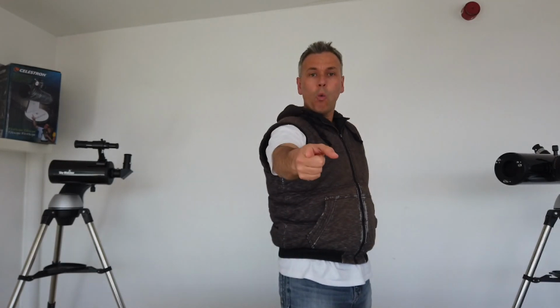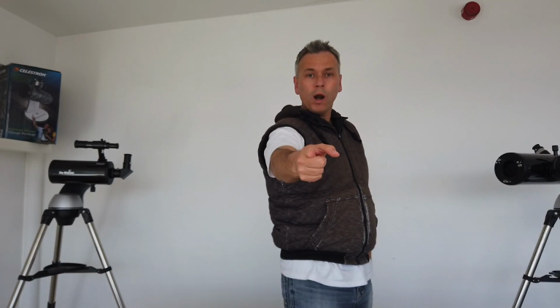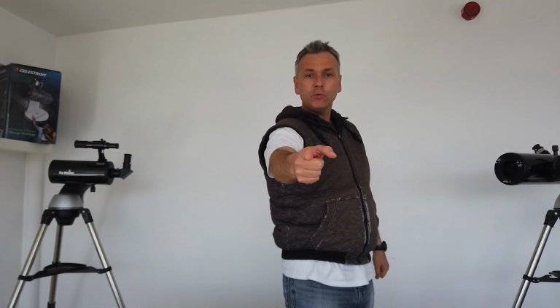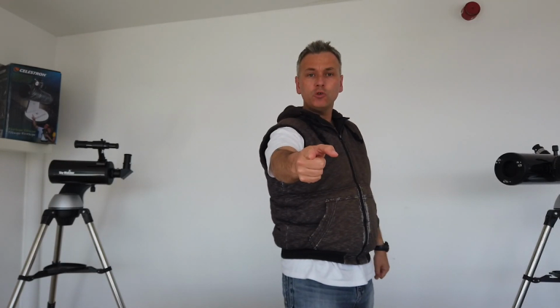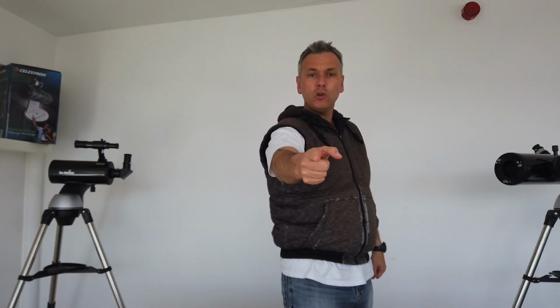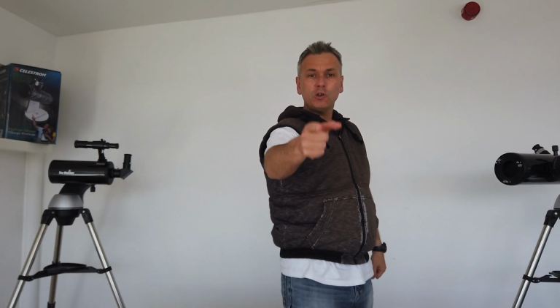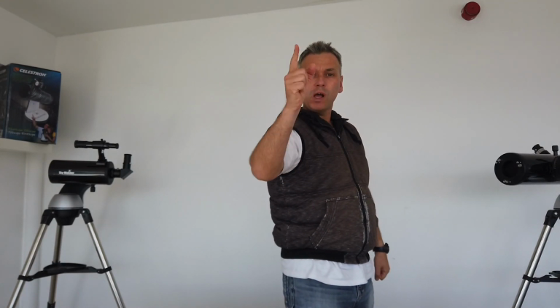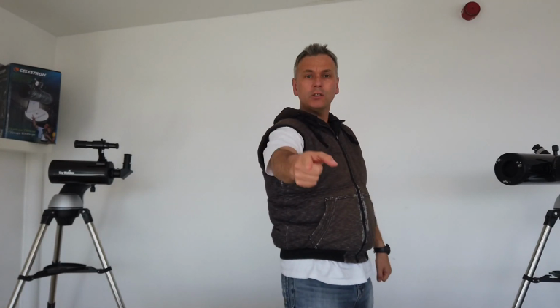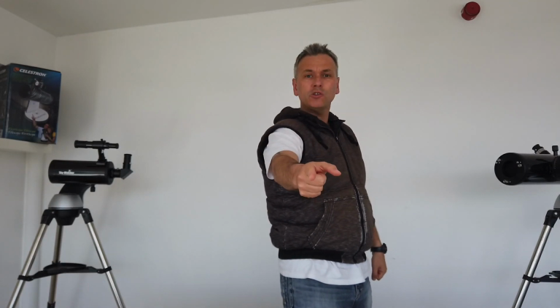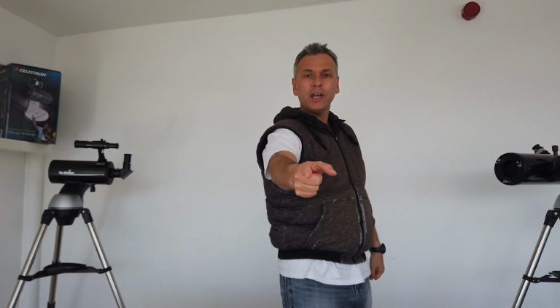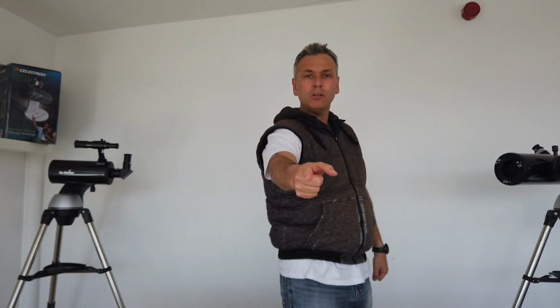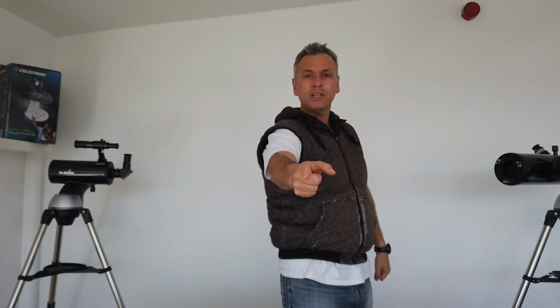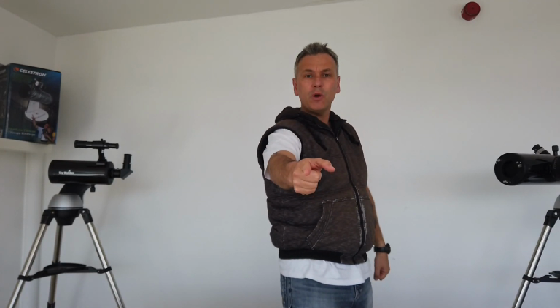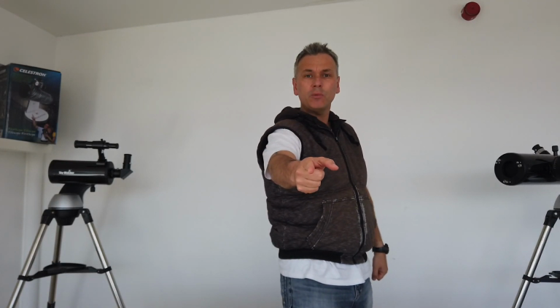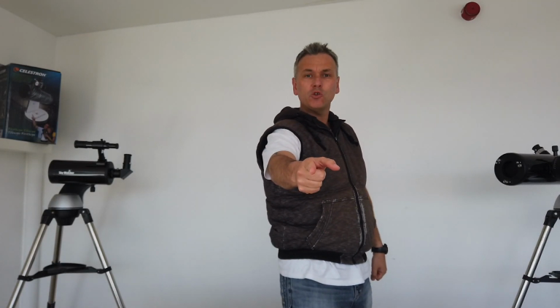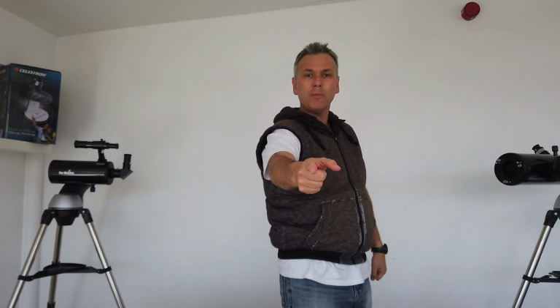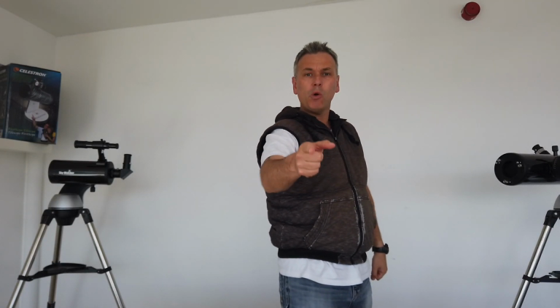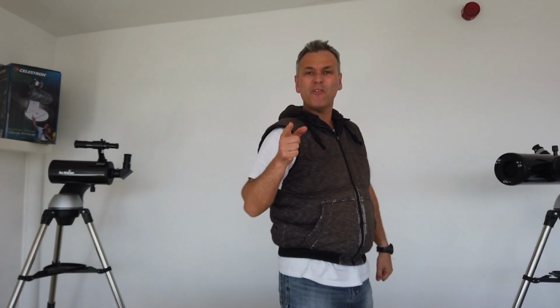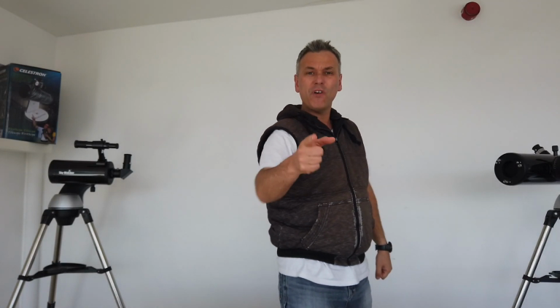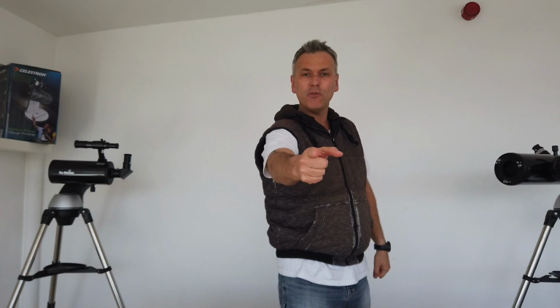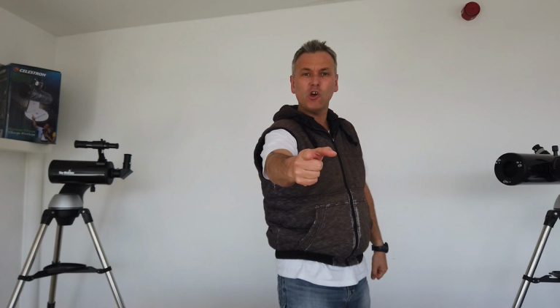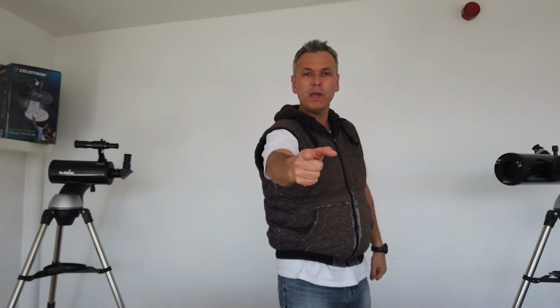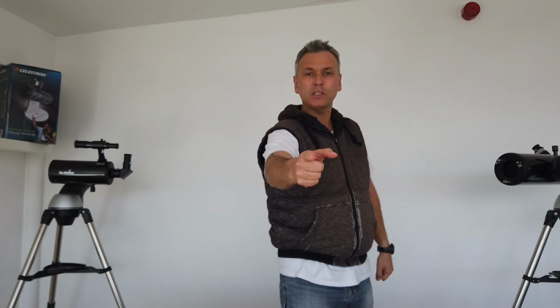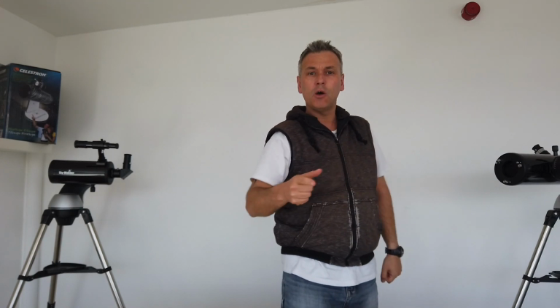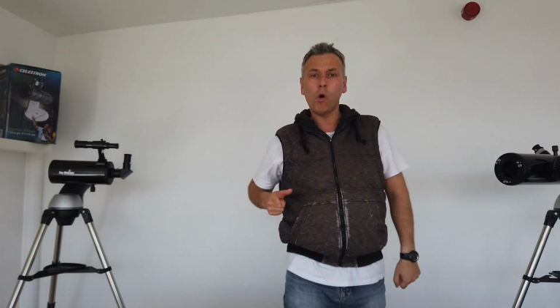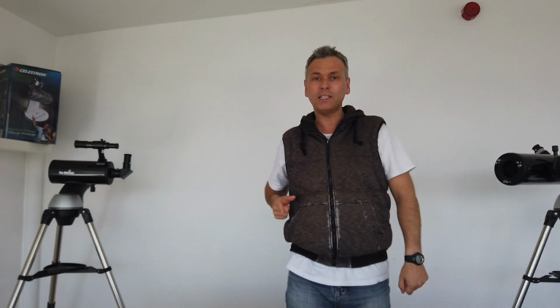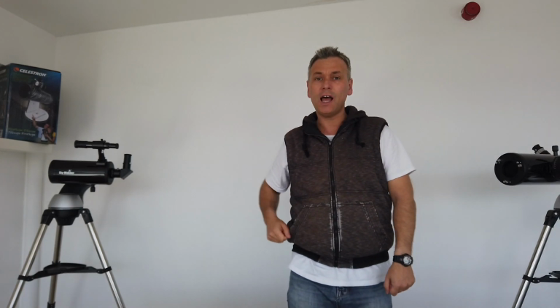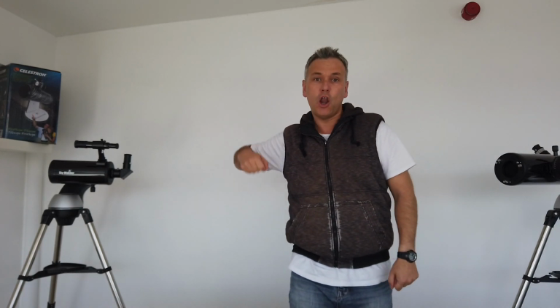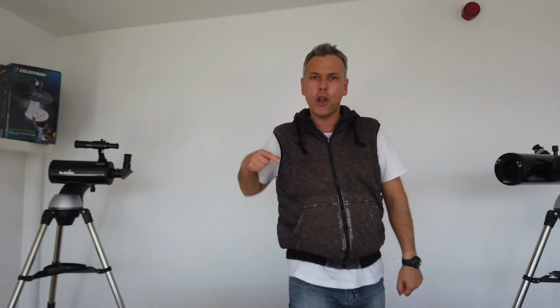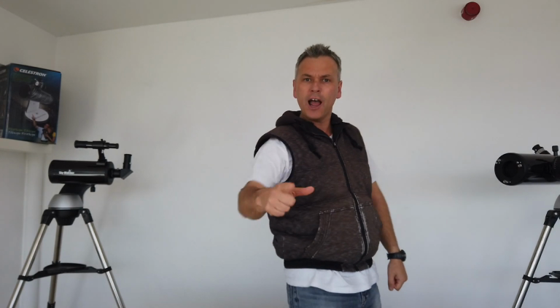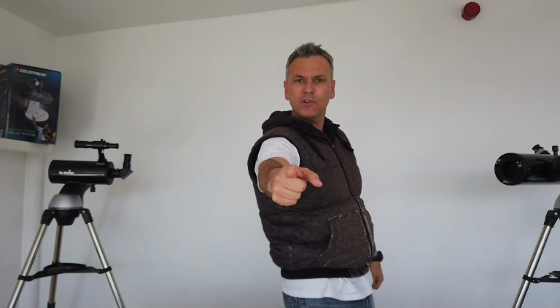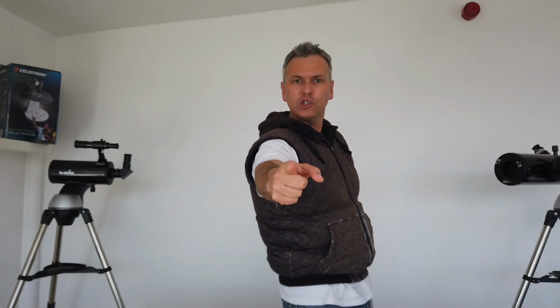What is up YouTubers, welcome to the channel. Today we're going to be talking about one of my favourite topics. Night vision.